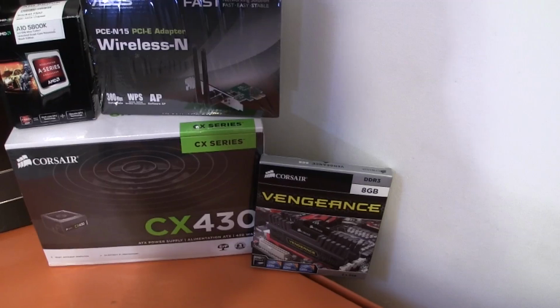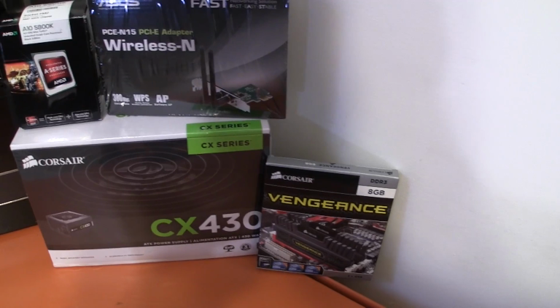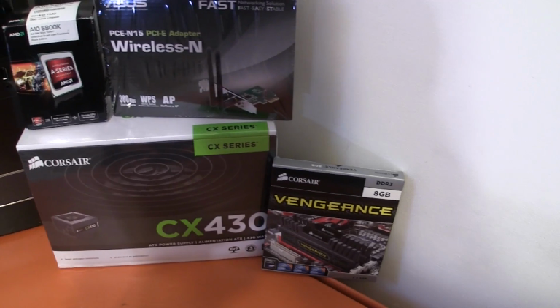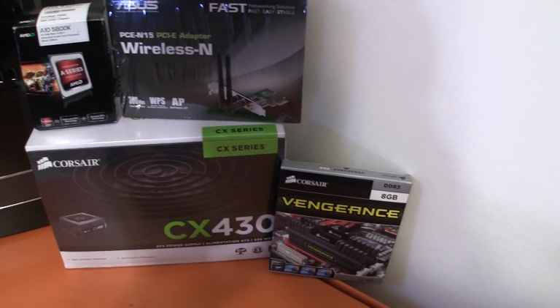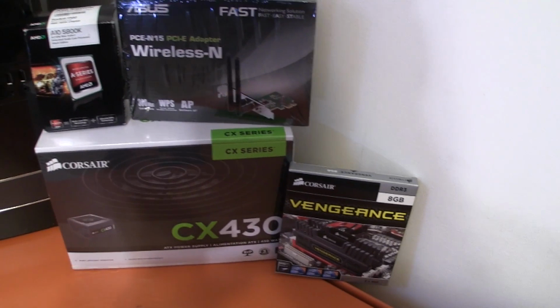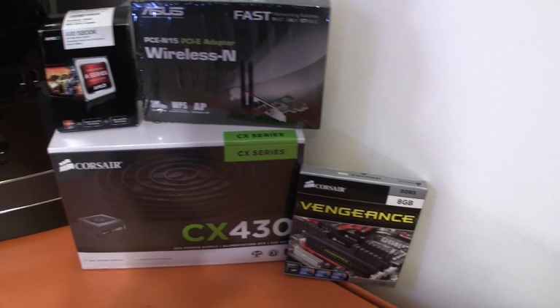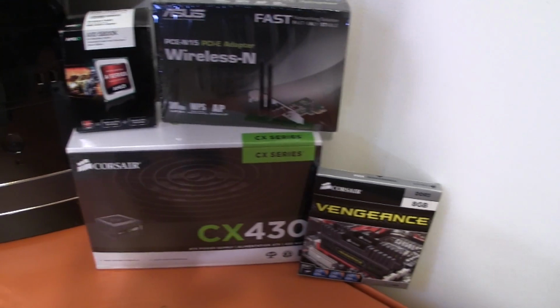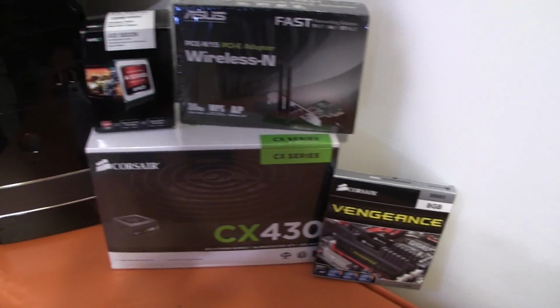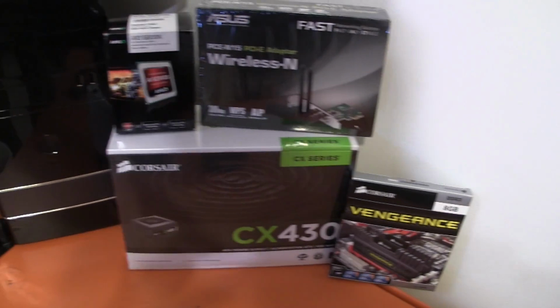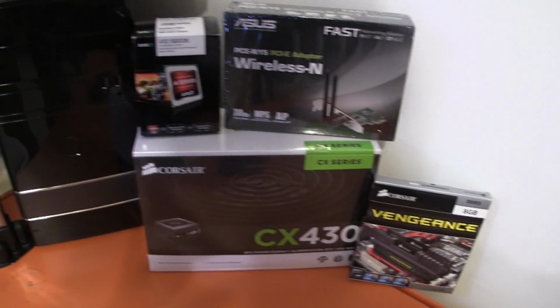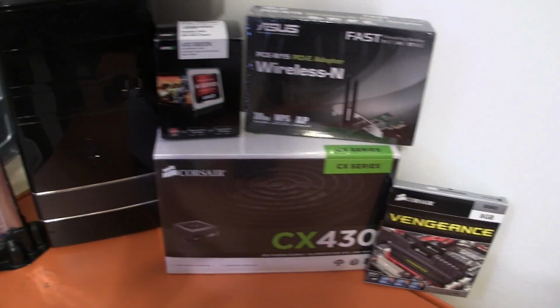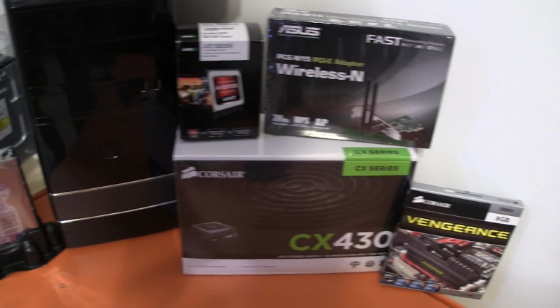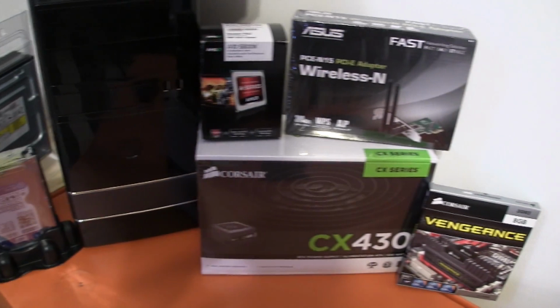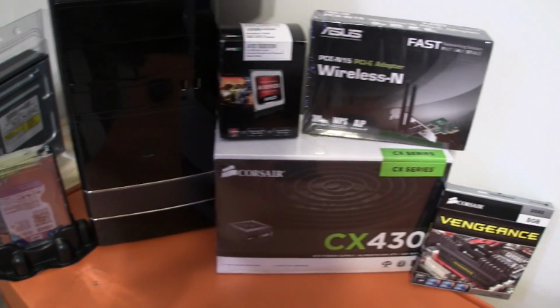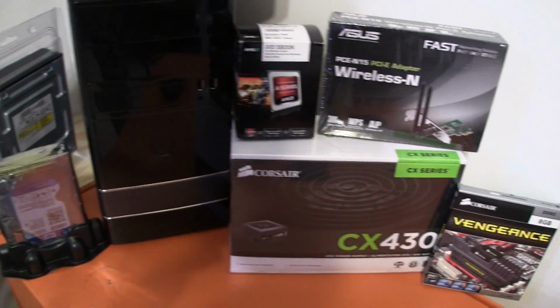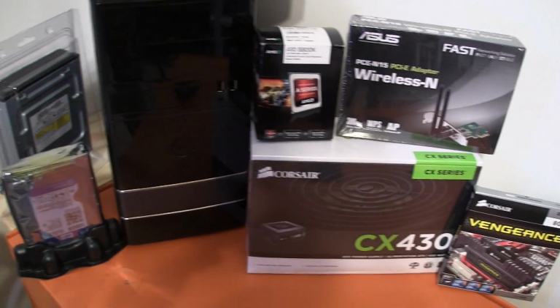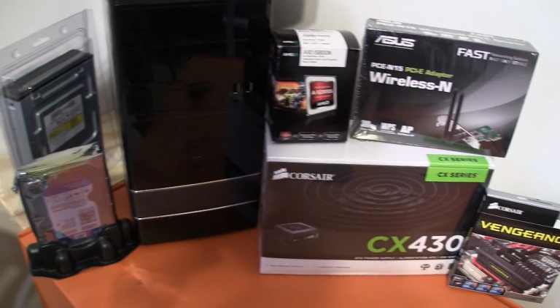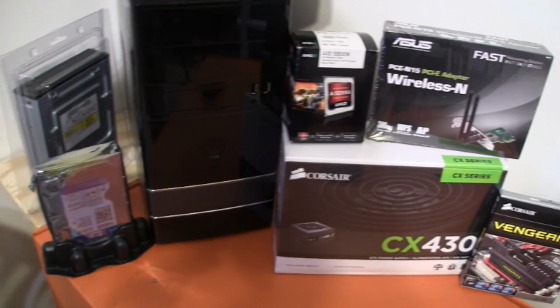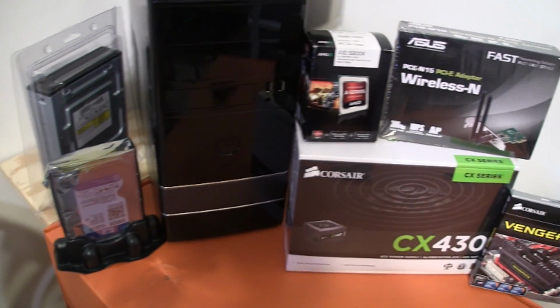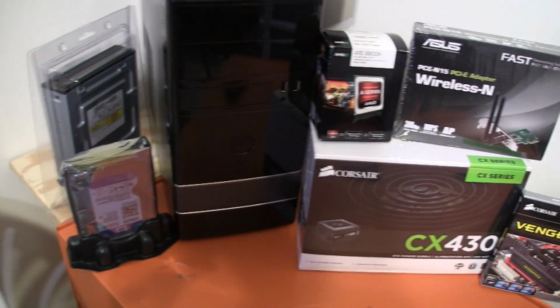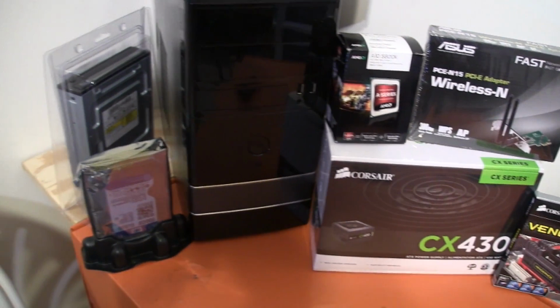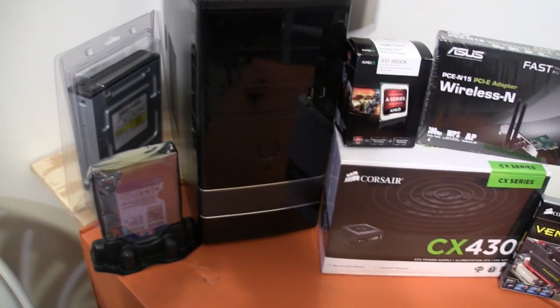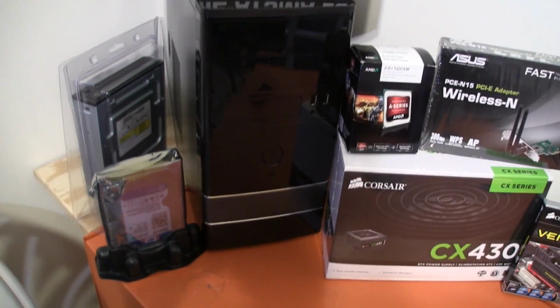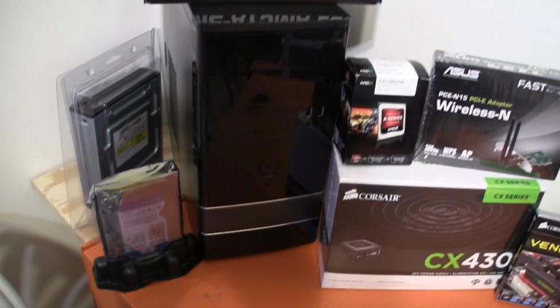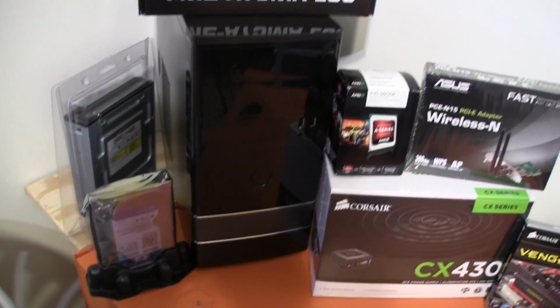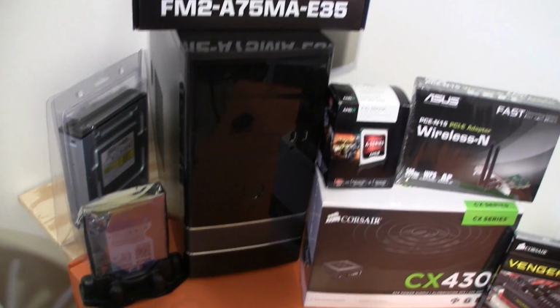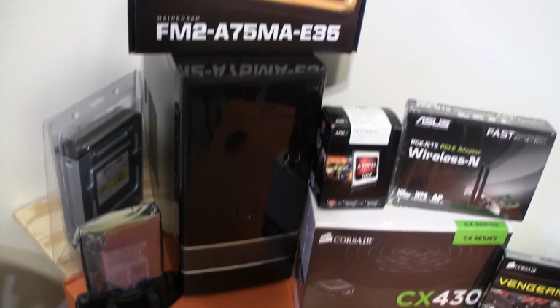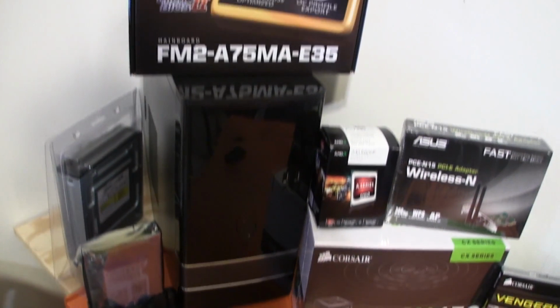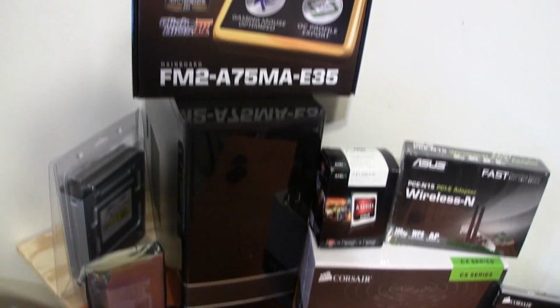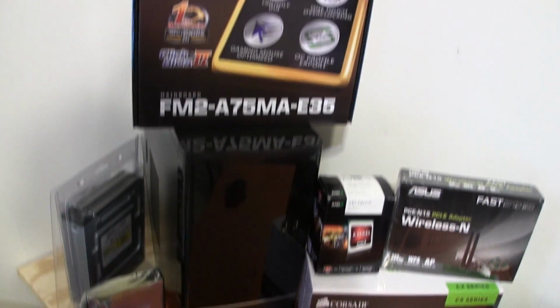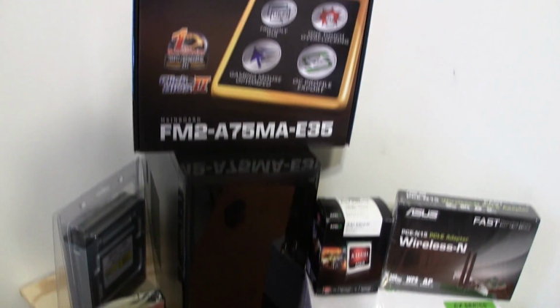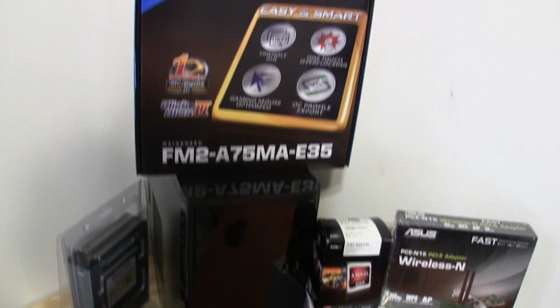What's up guys, my name is Eric and in today's video I'm going over how I built a budget gaming PC.